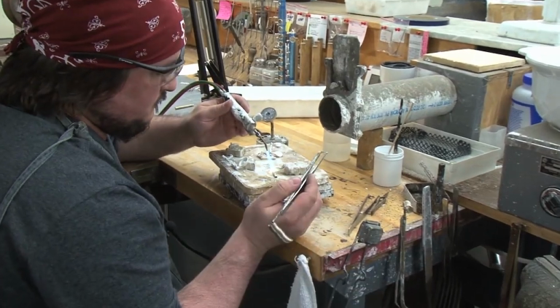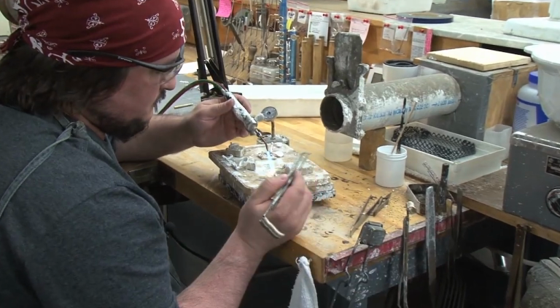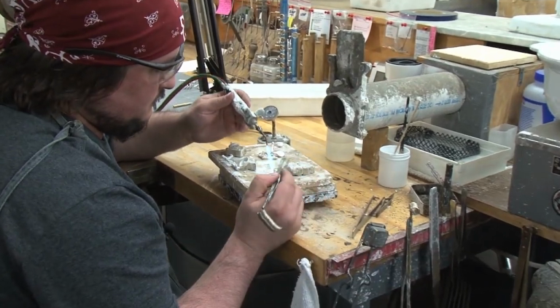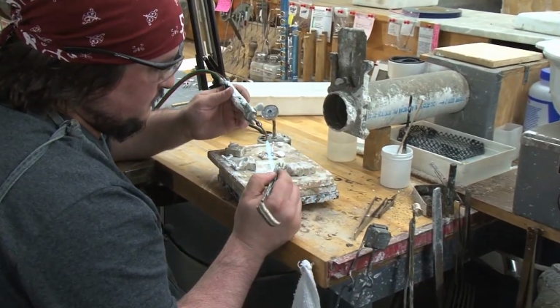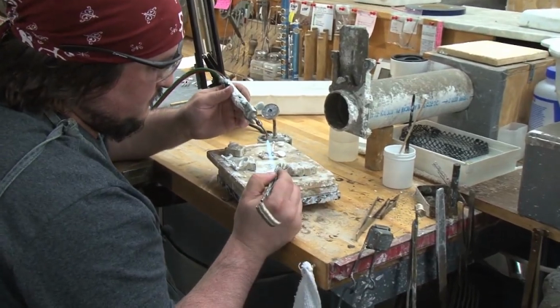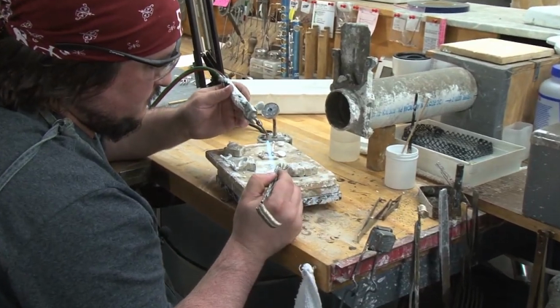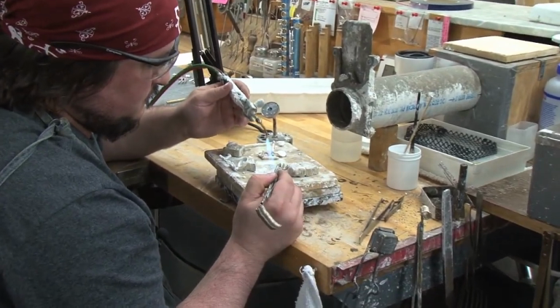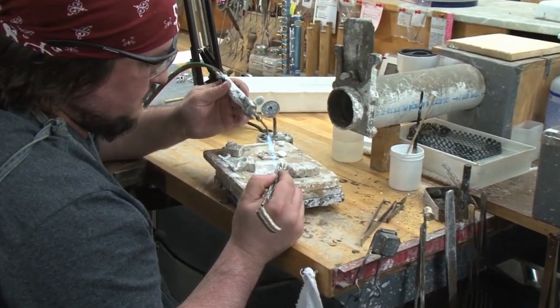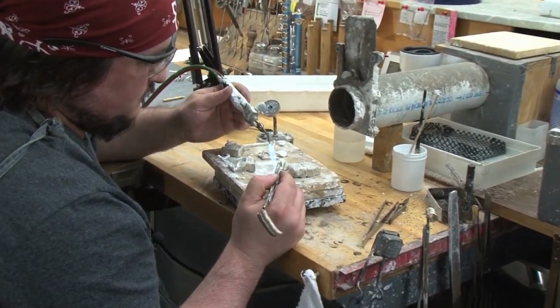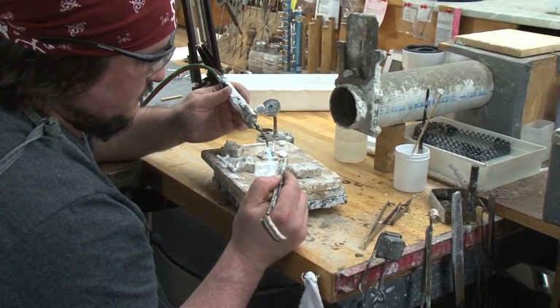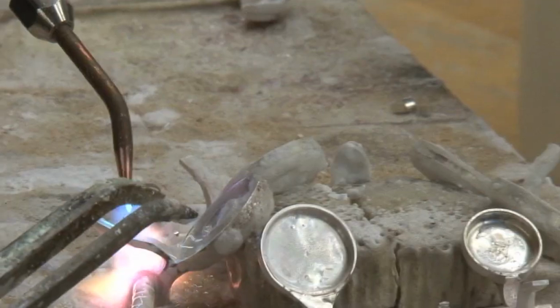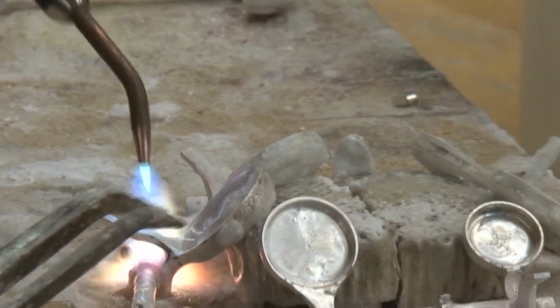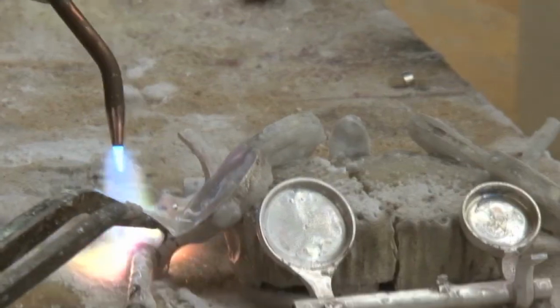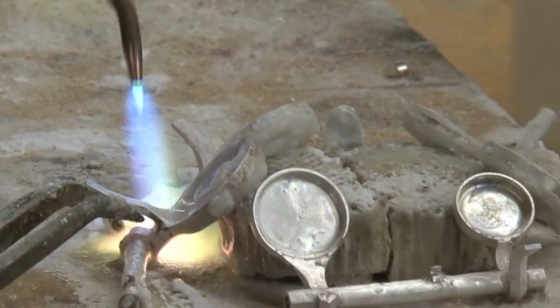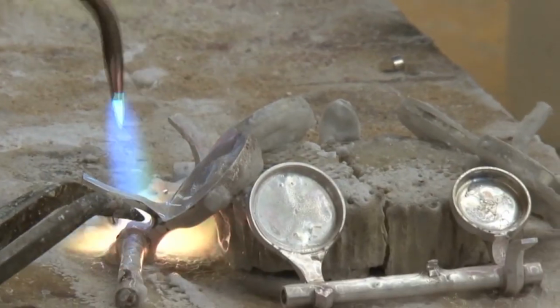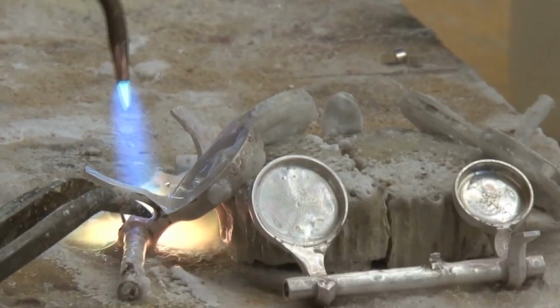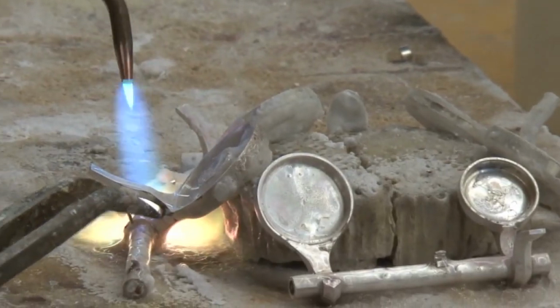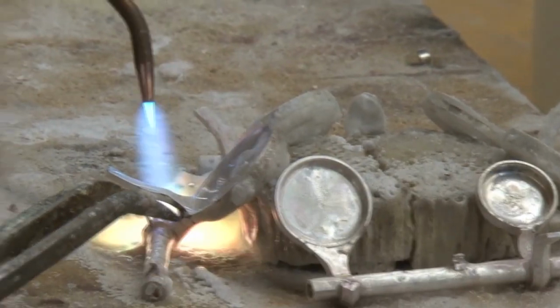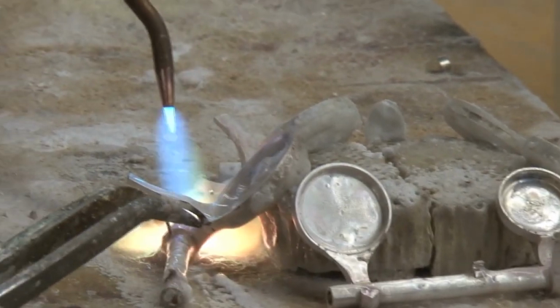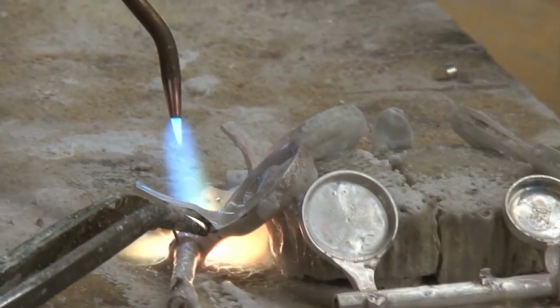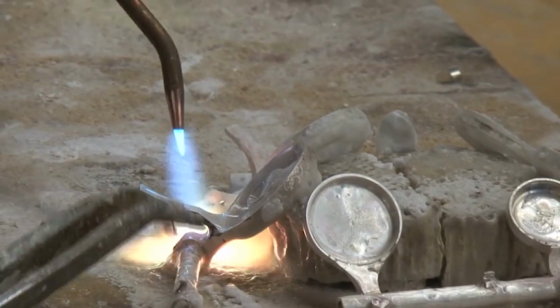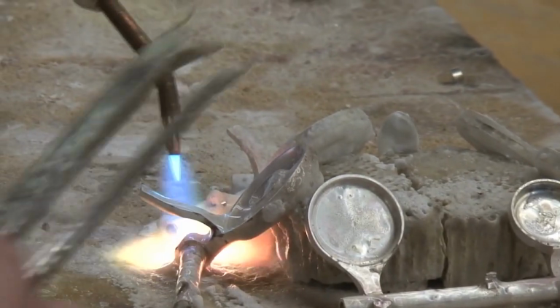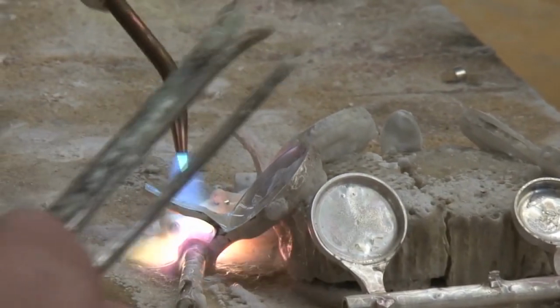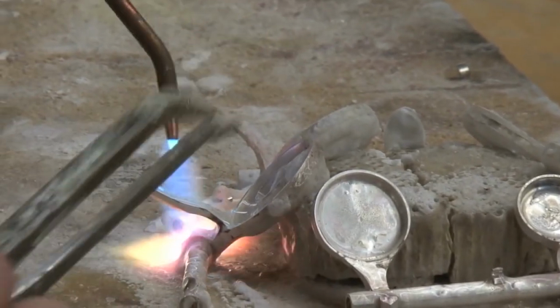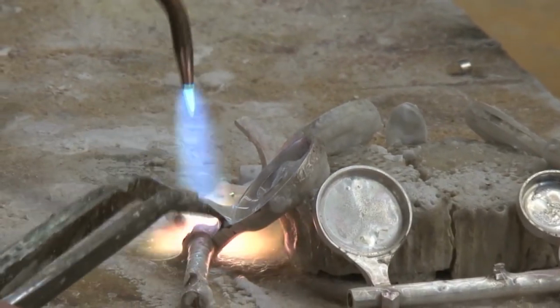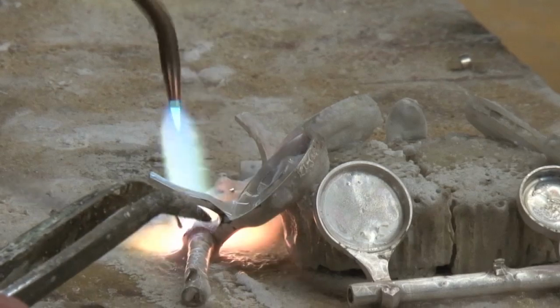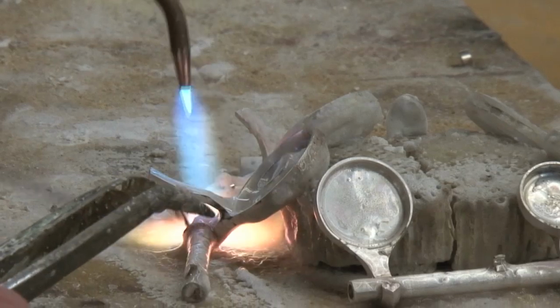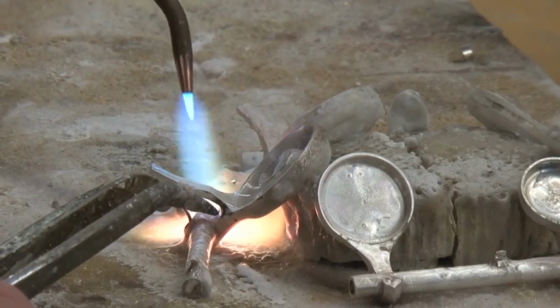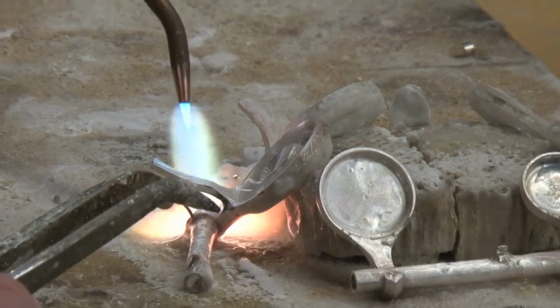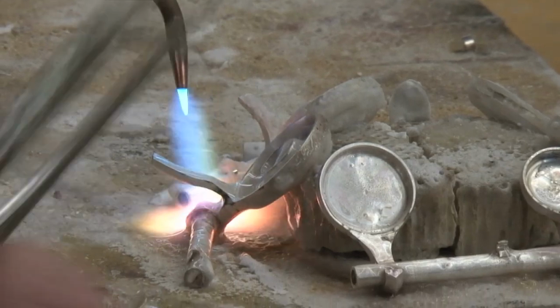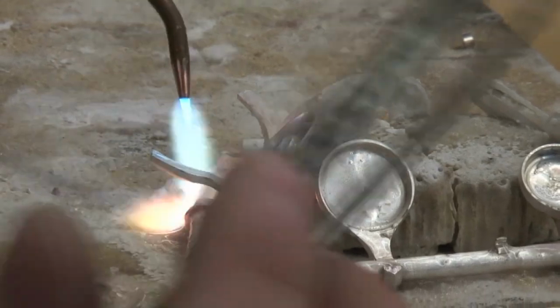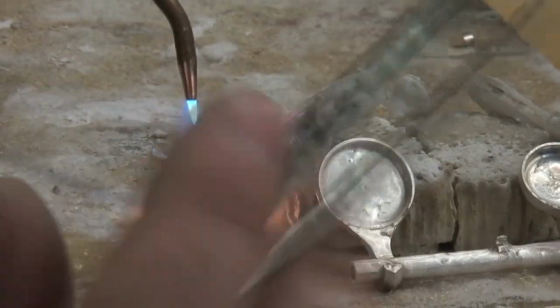Flux is applied to the key prior to soldering. It acts as a cleaning agent and helps the solder flow around the joint.